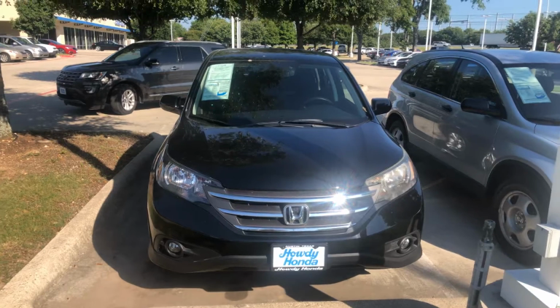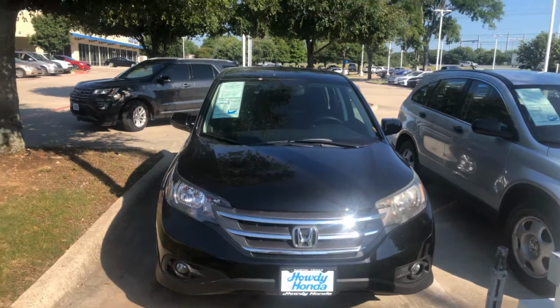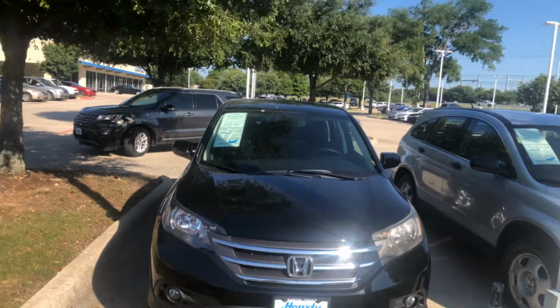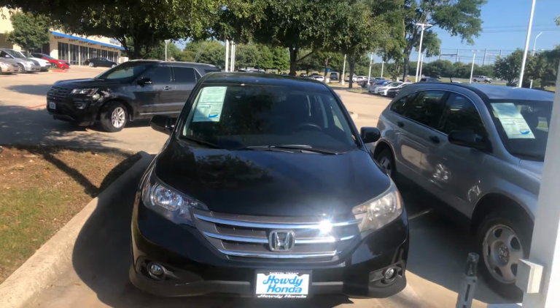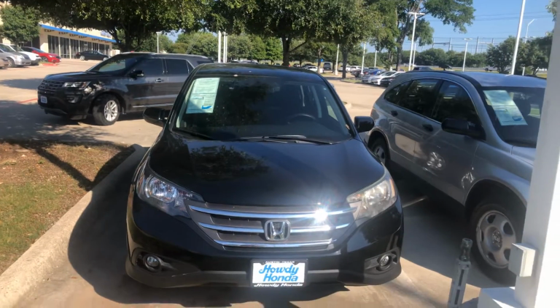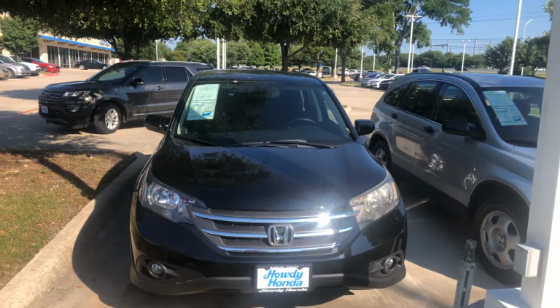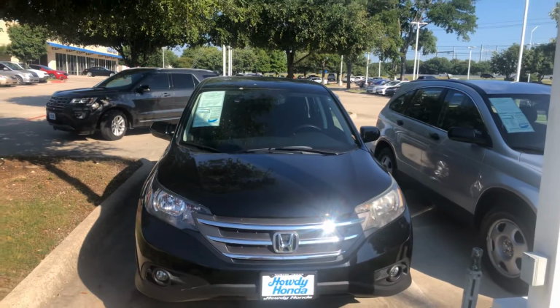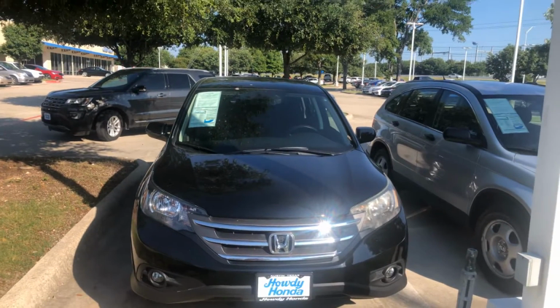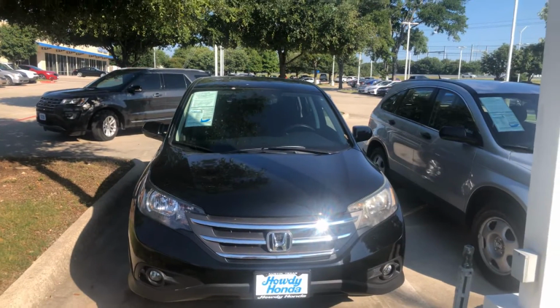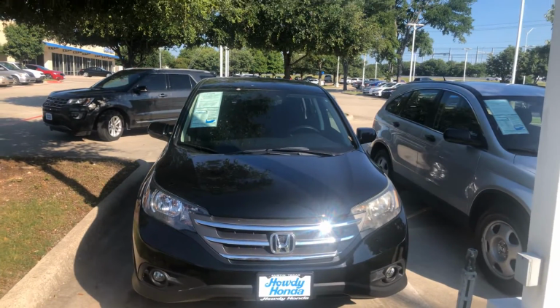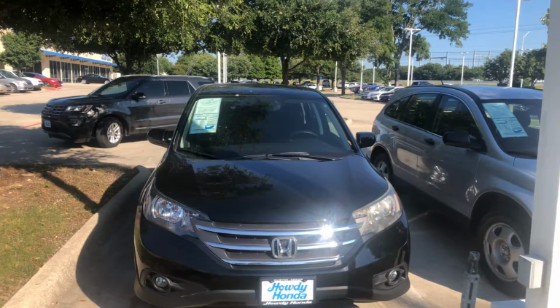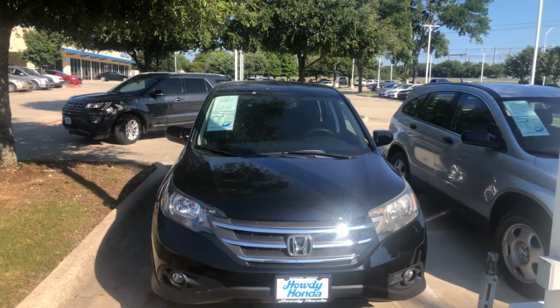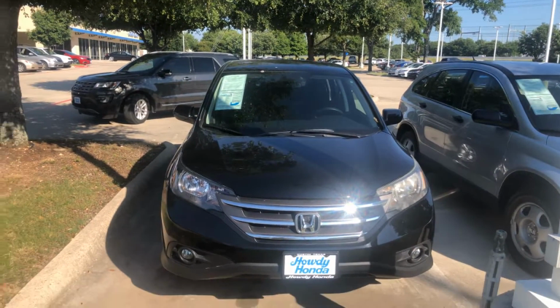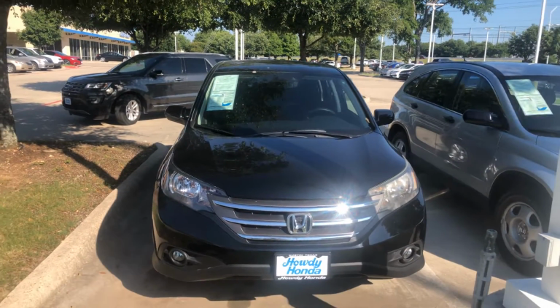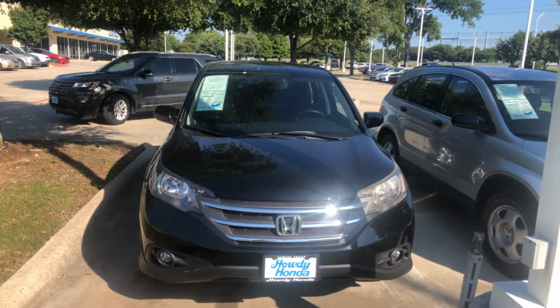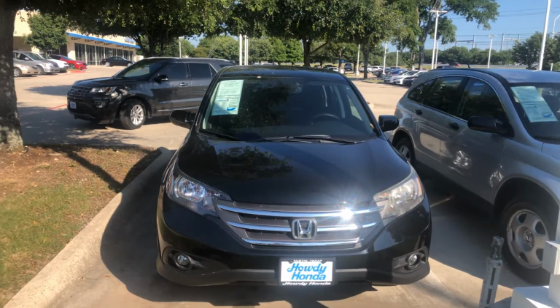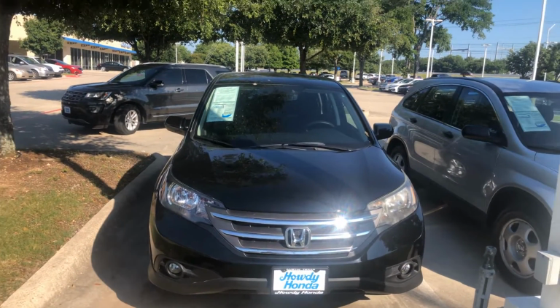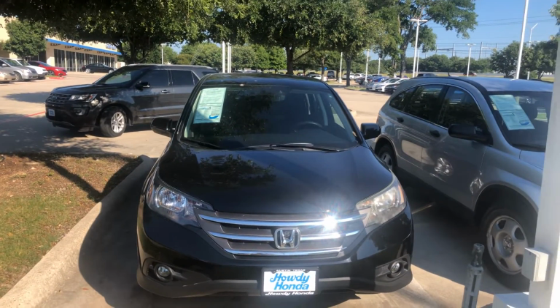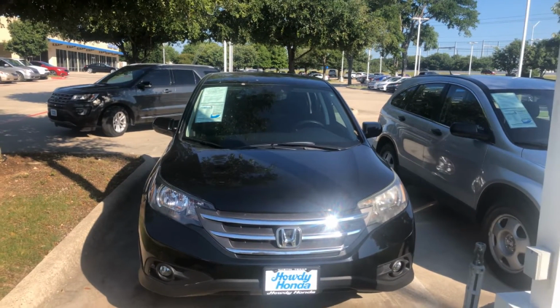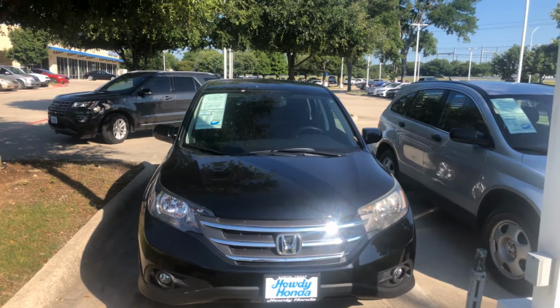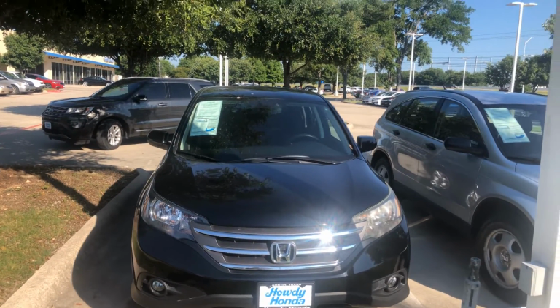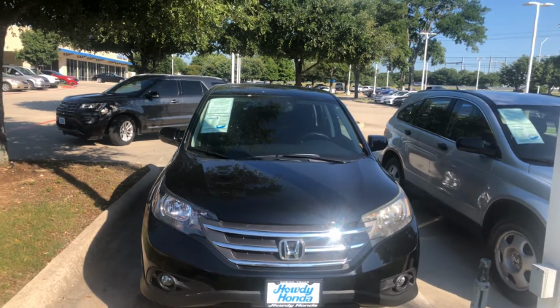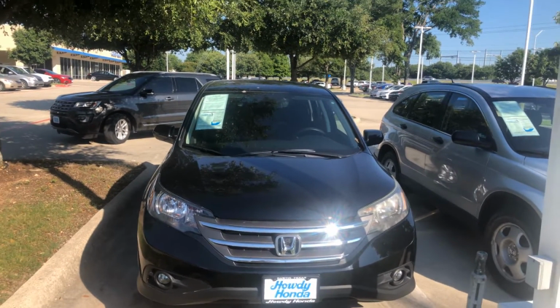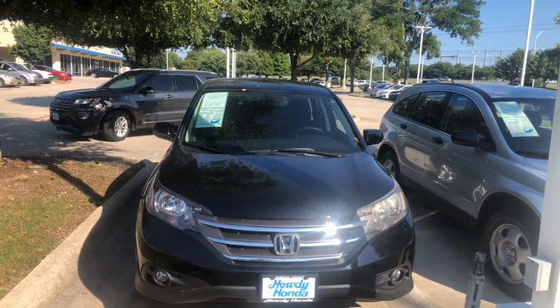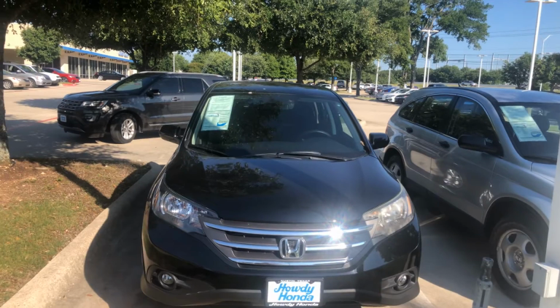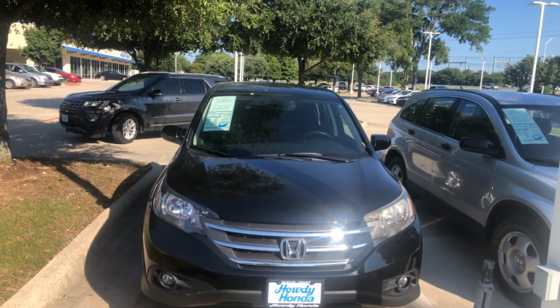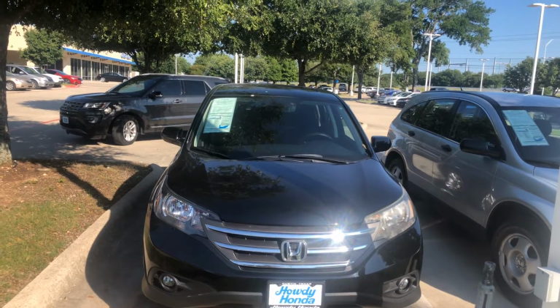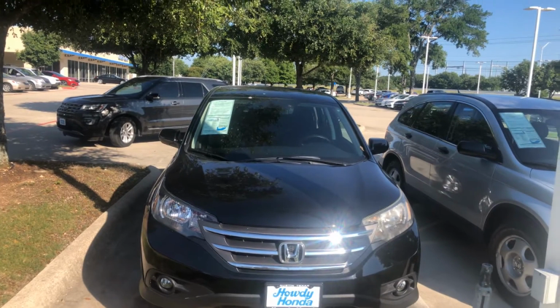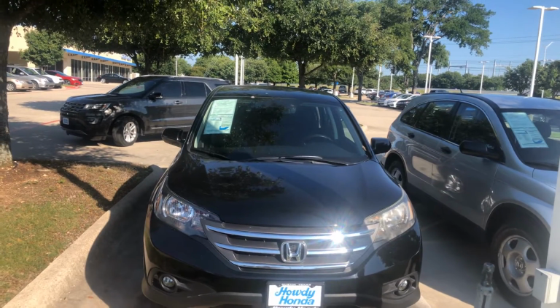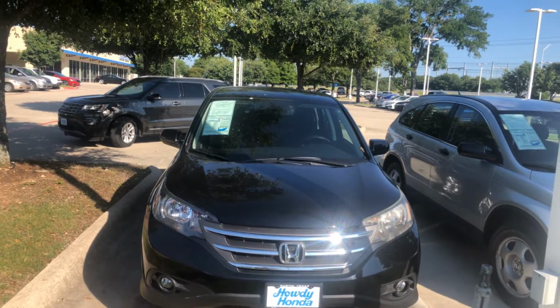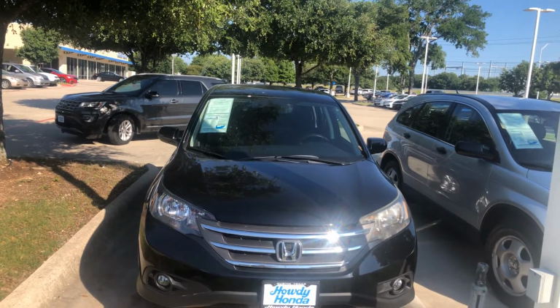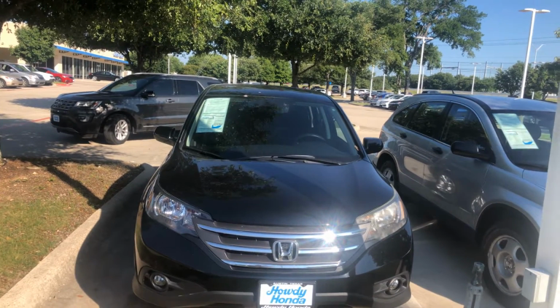Hi, this is Molly over here at Howdy Honda. I wanted to send you a quick video of the 2012 Honda CR-V.